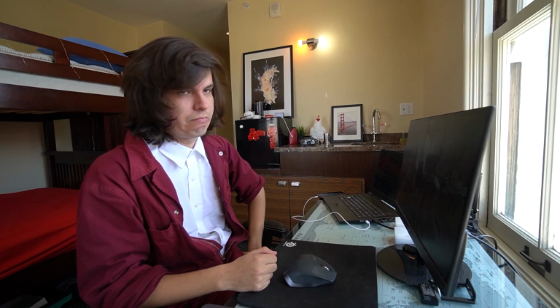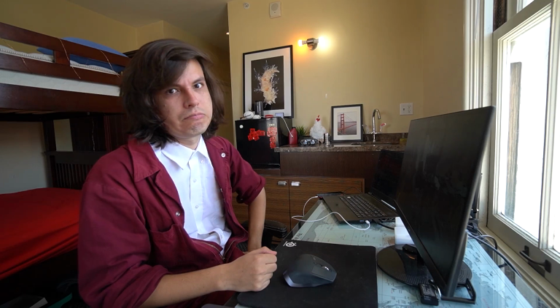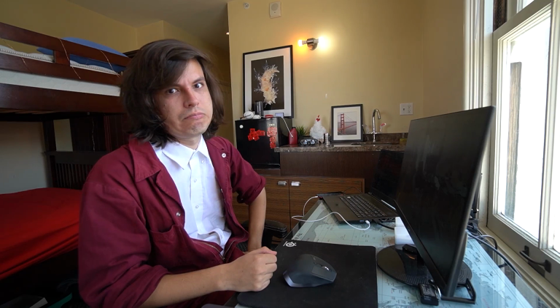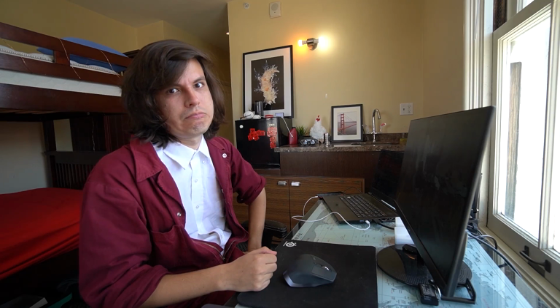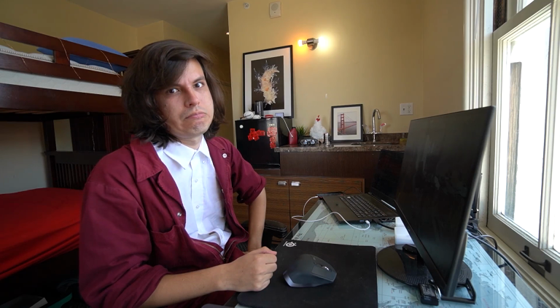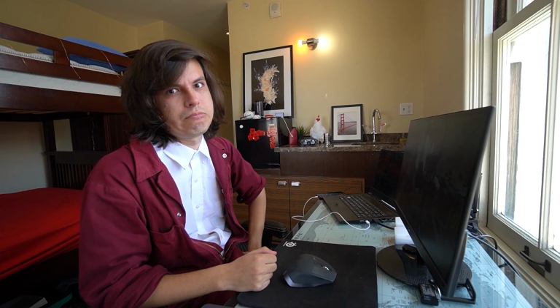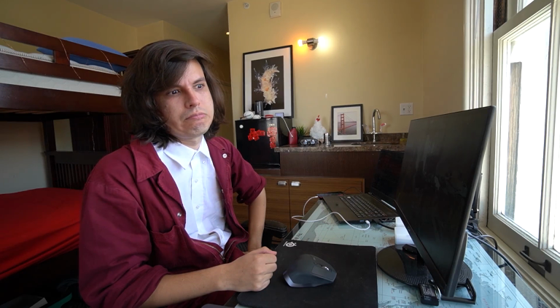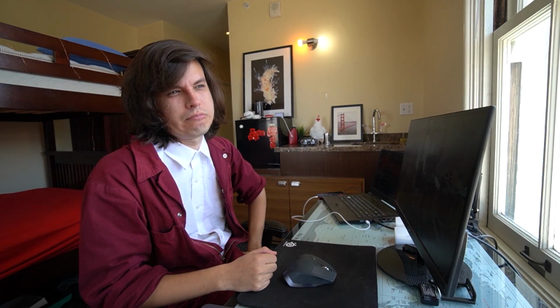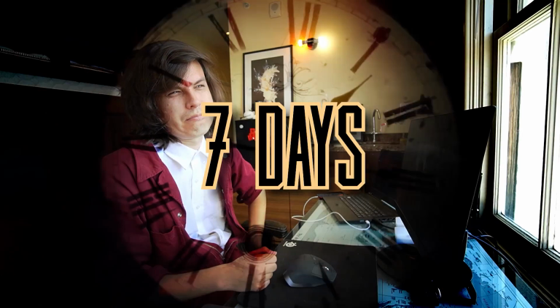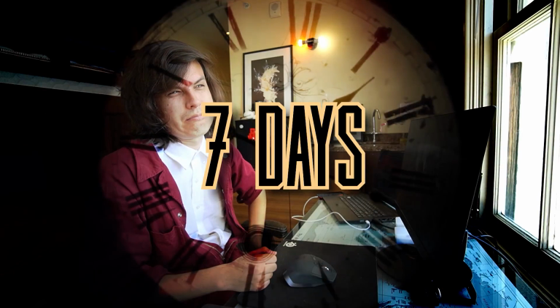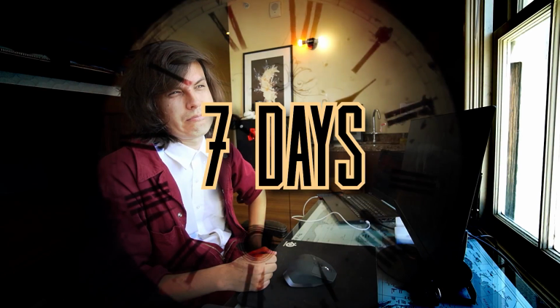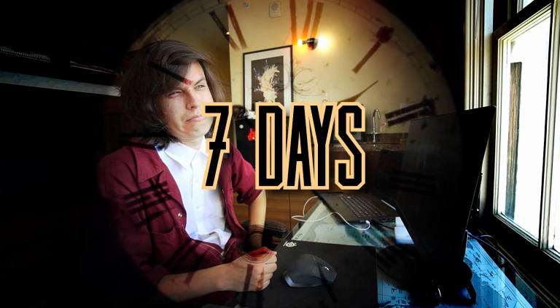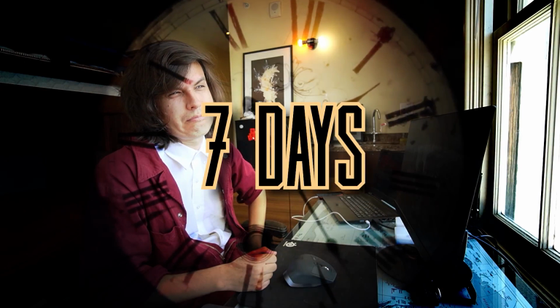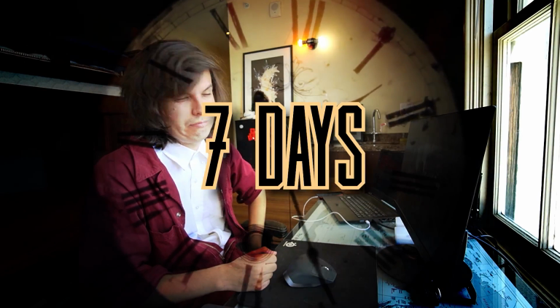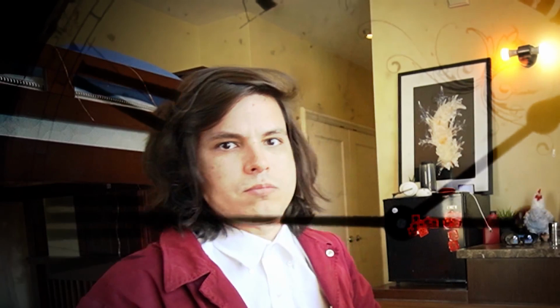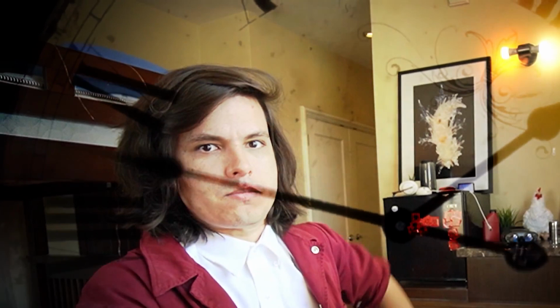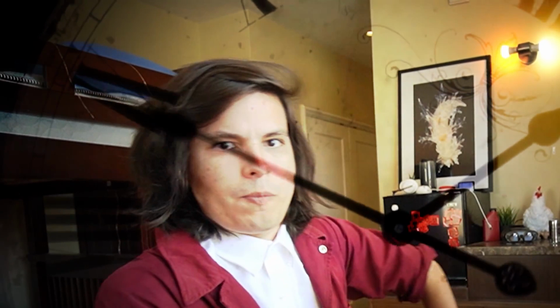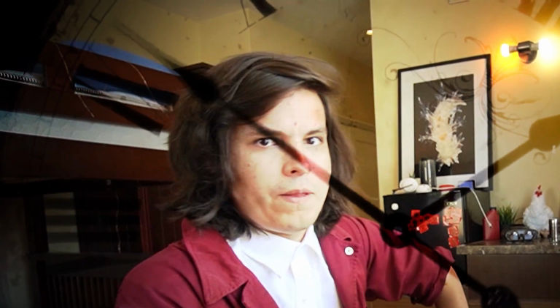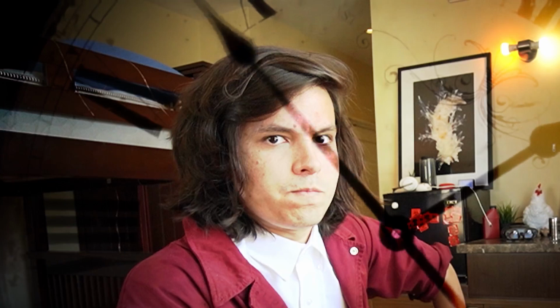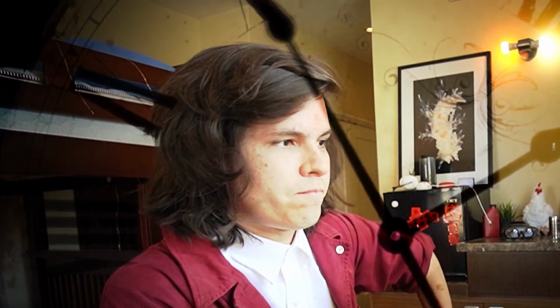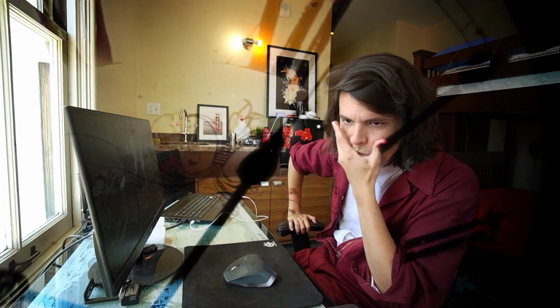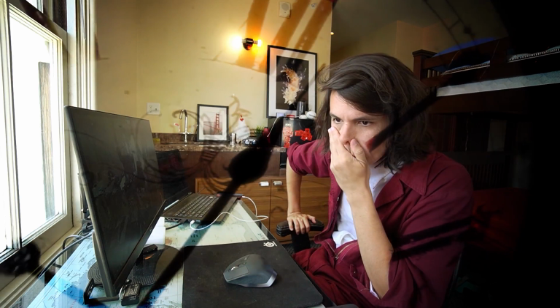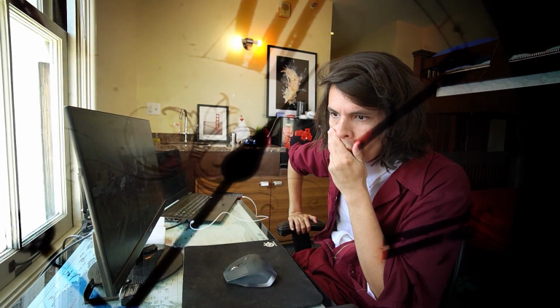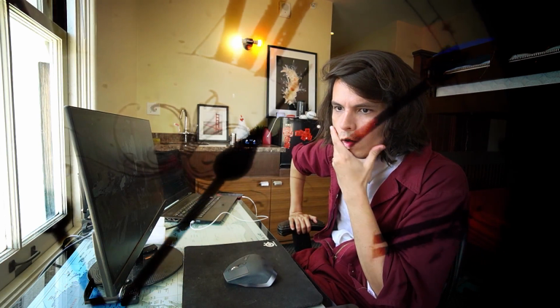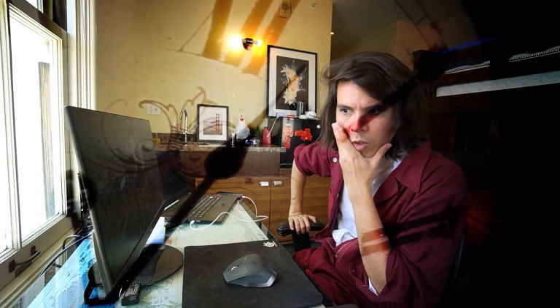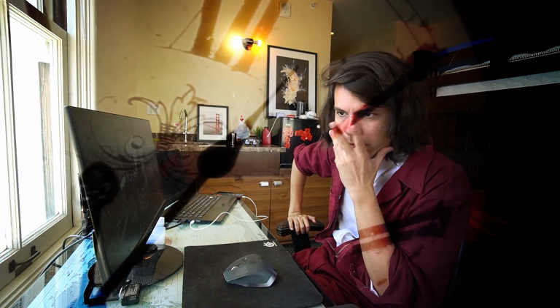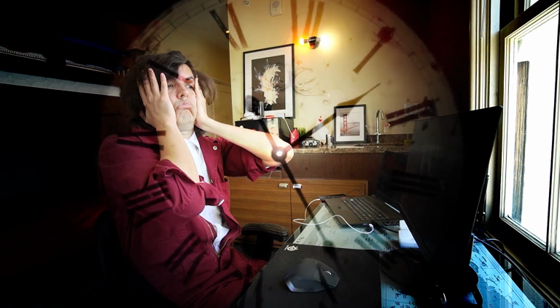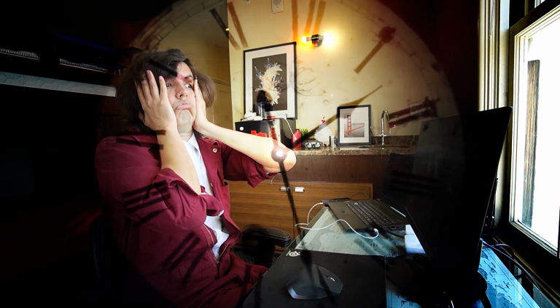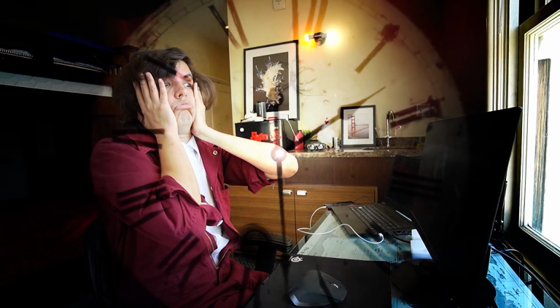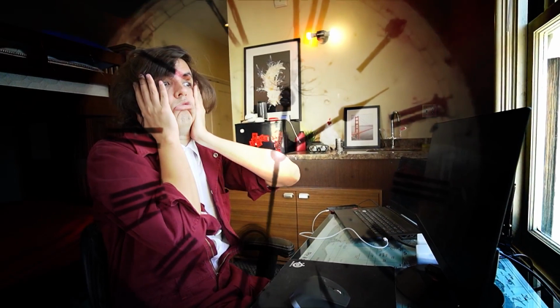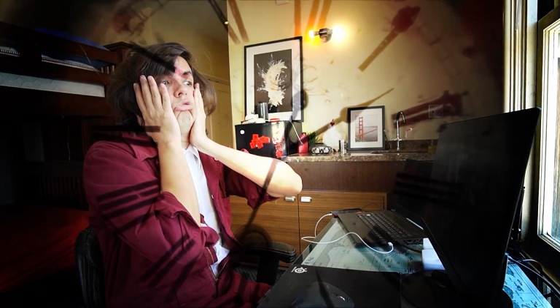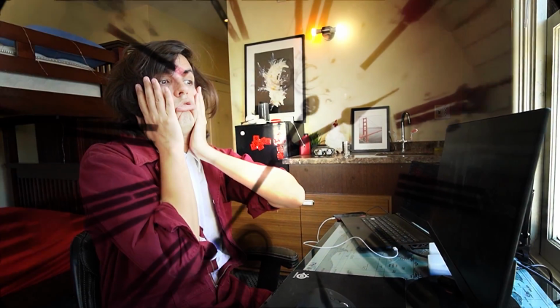Did I tell you guys that we're going to have to do this all in seven days? Because in seven days, I've got to move out of my apartment. So tick-tock, little birdie.